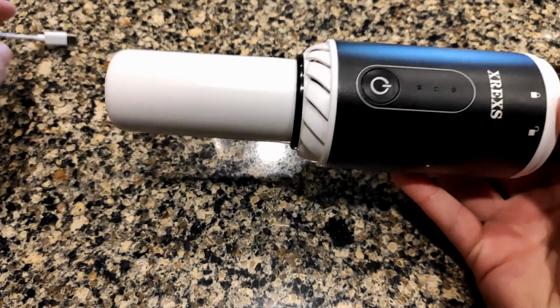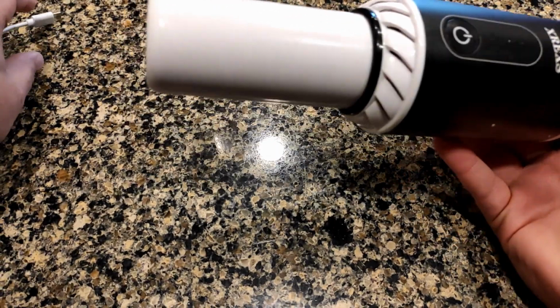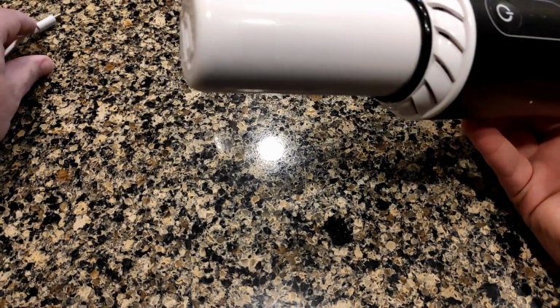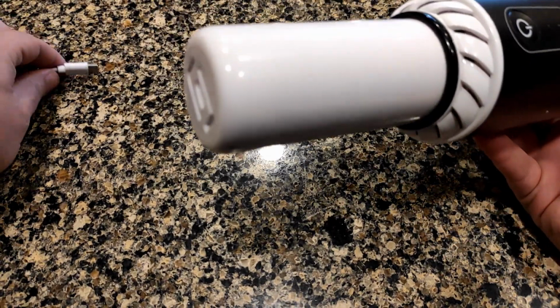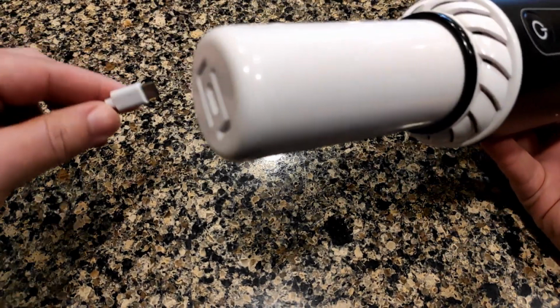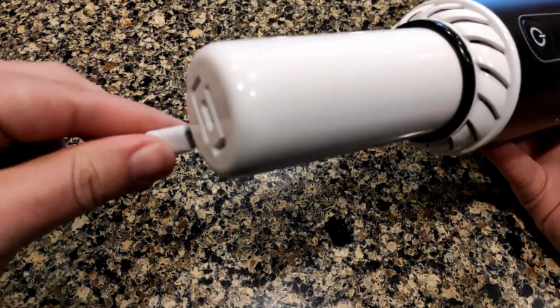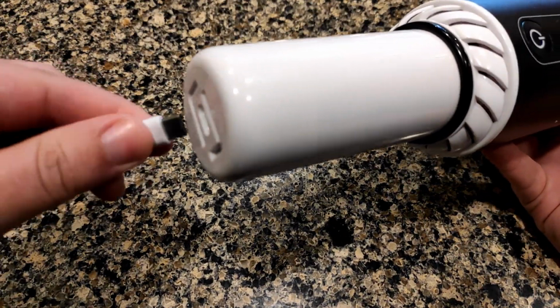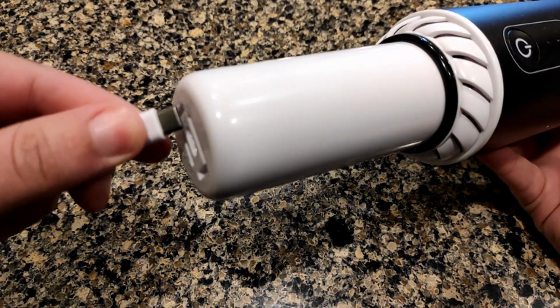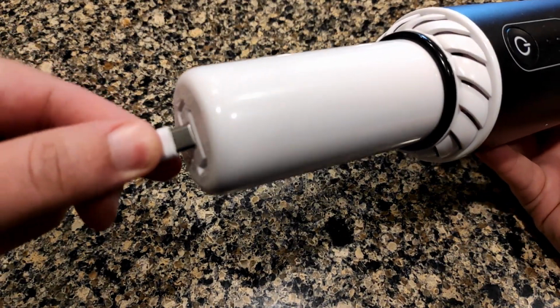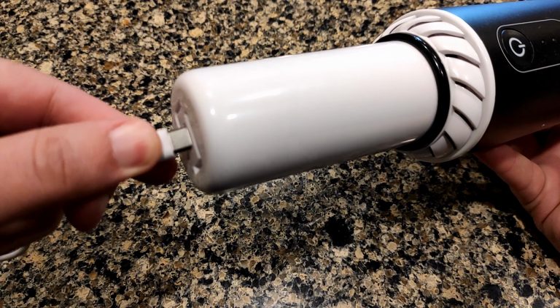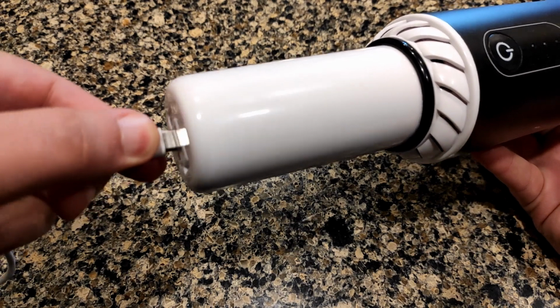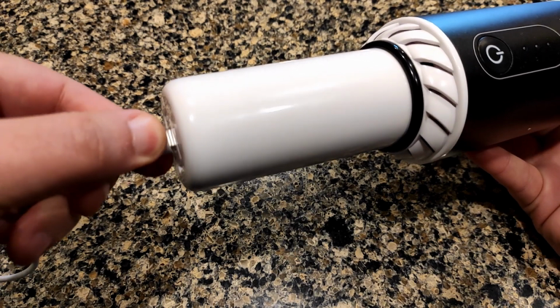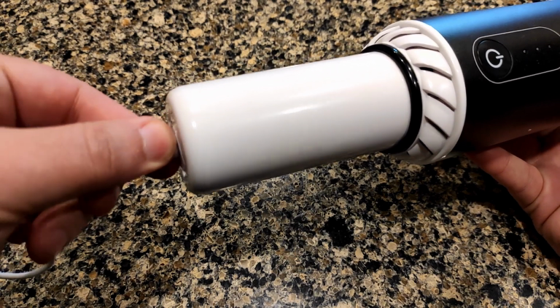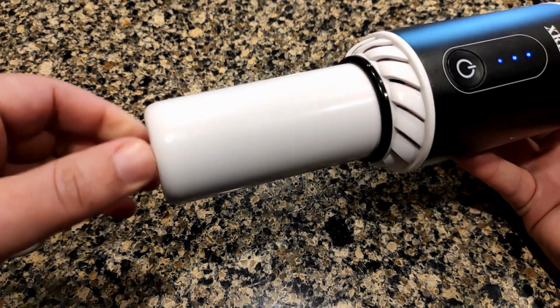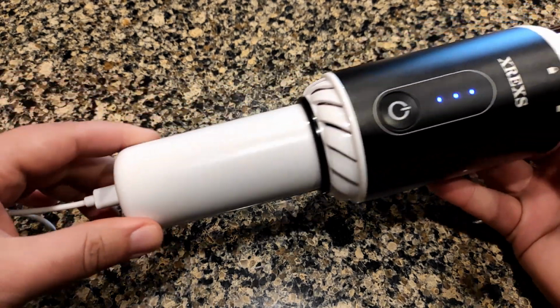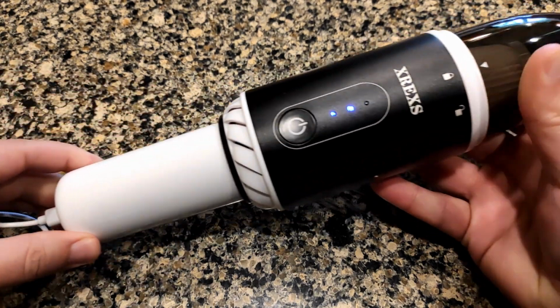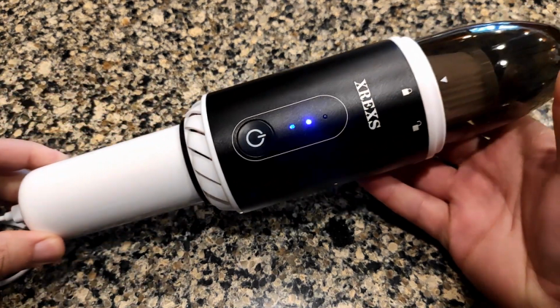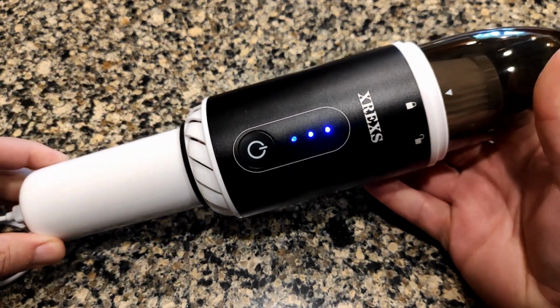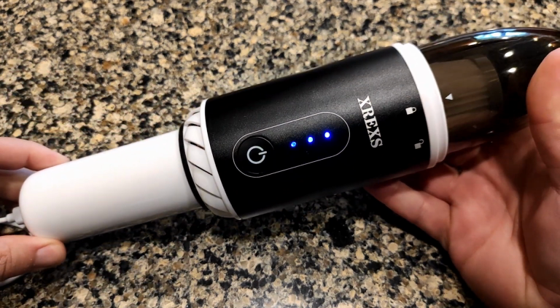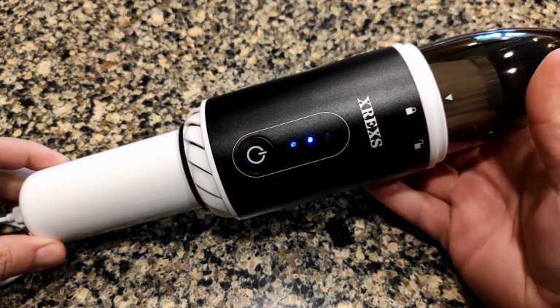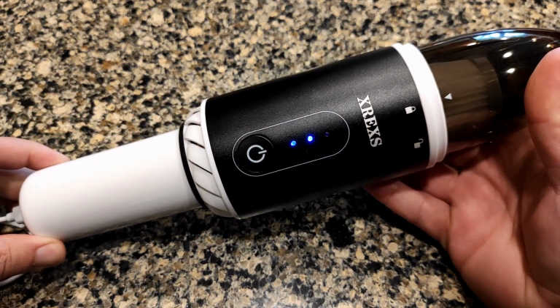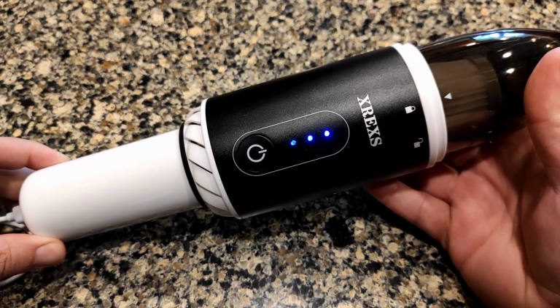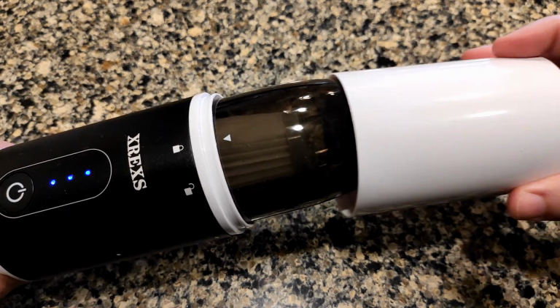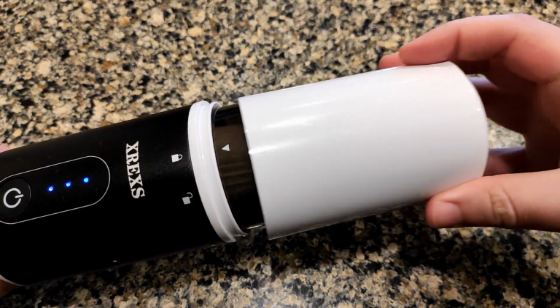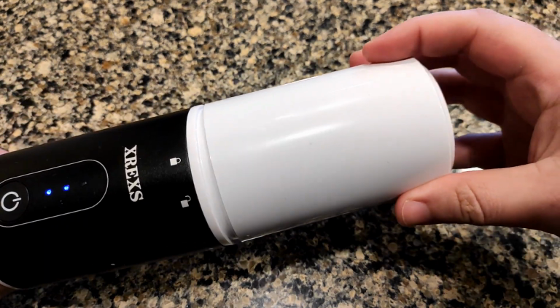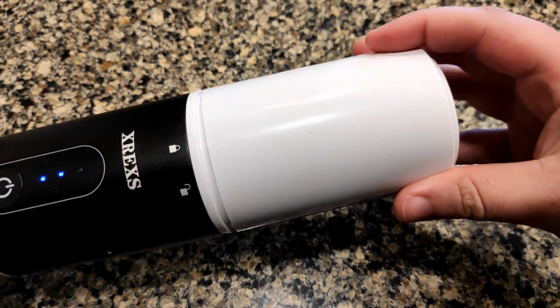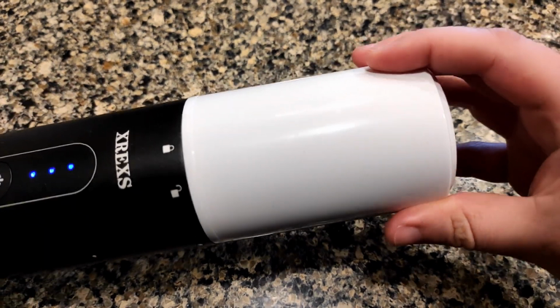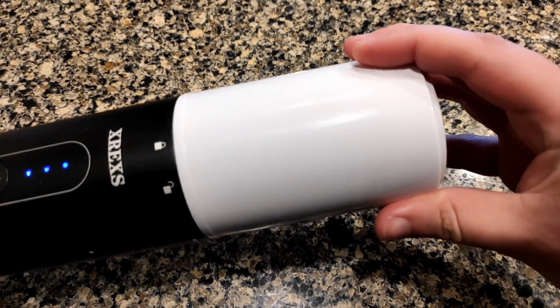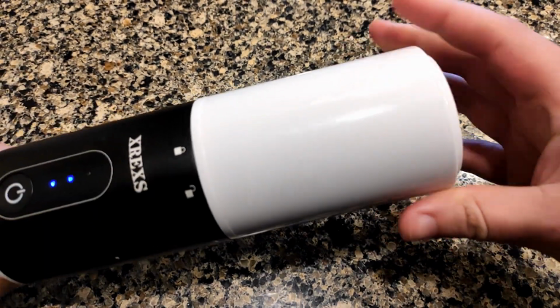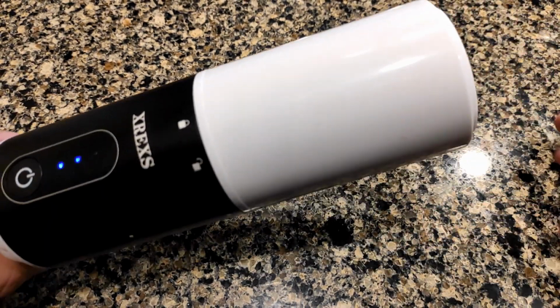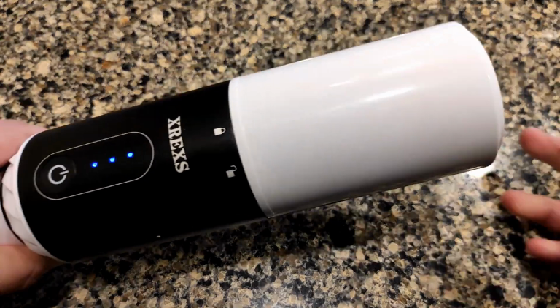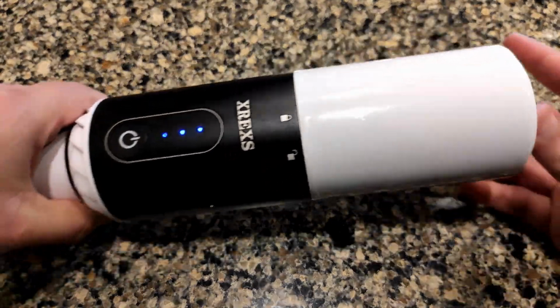It's going to charge up using a USB-C, and as it's charging, you can see the LED indicator lights showing you how much juice is in there. There's also a cover for the top just to keep everything in nice condition.